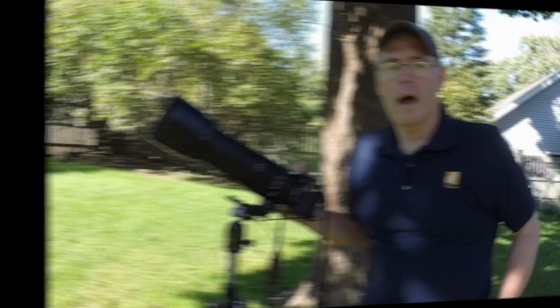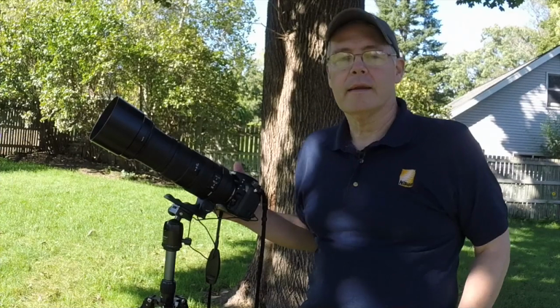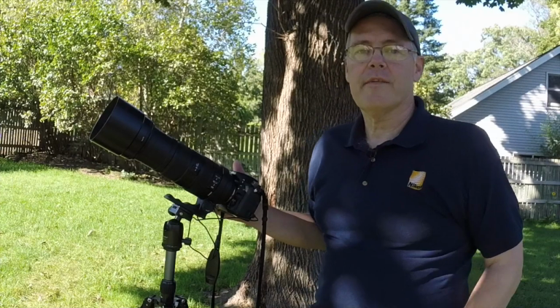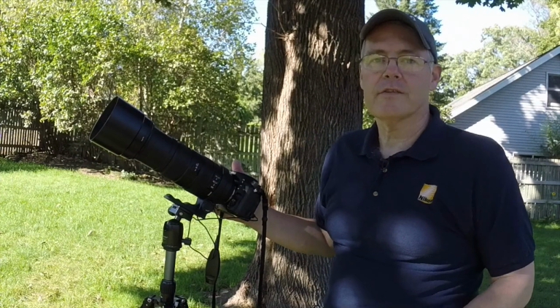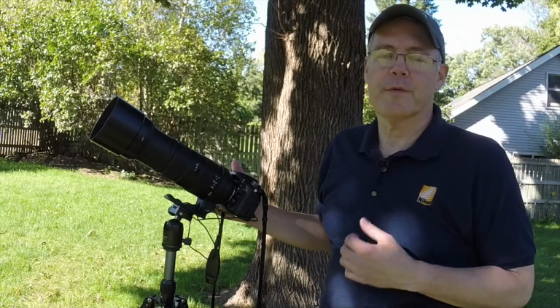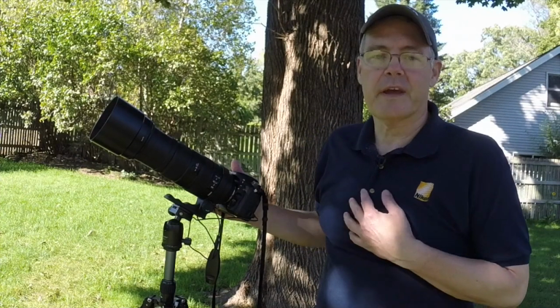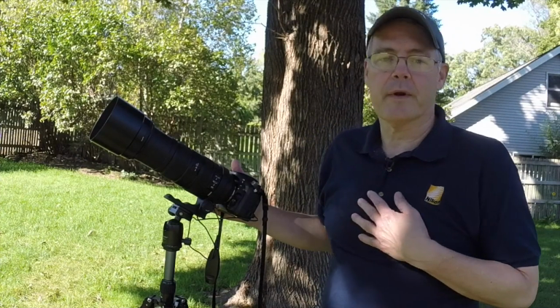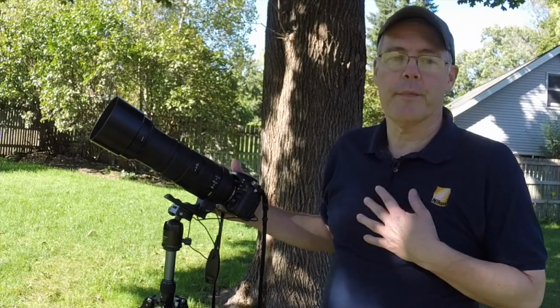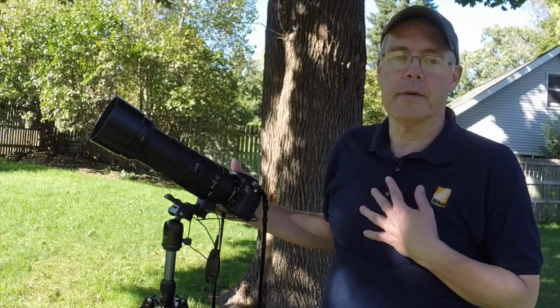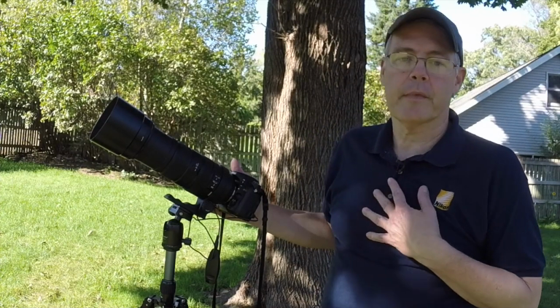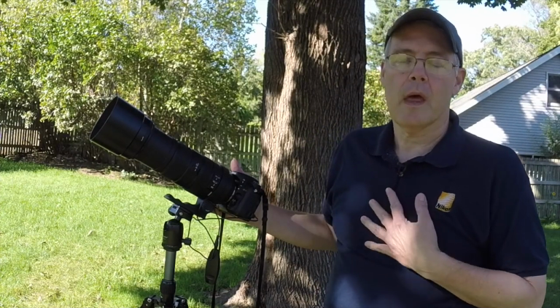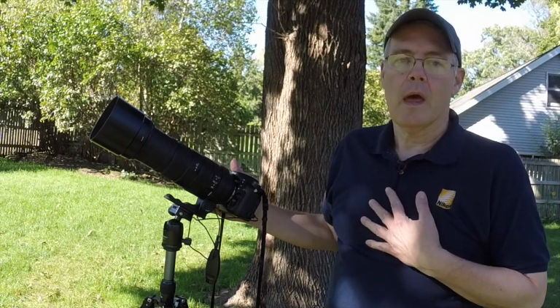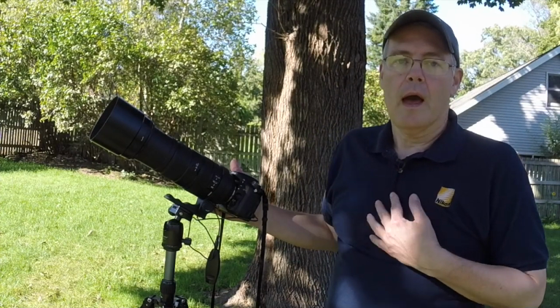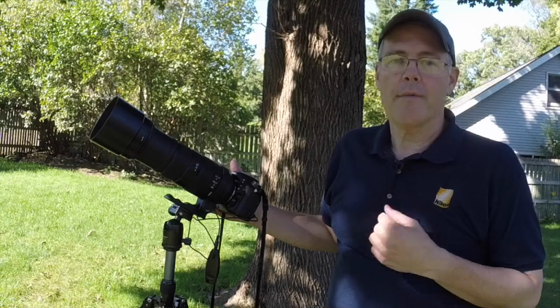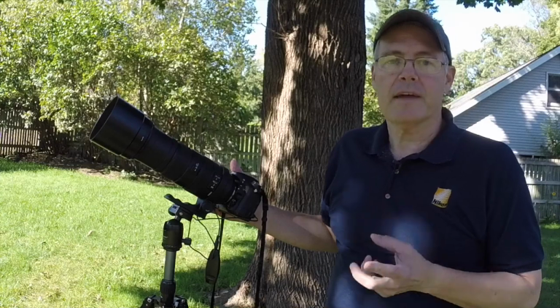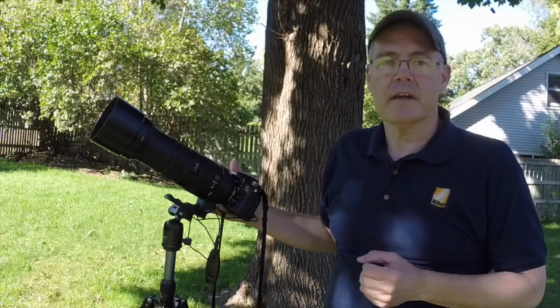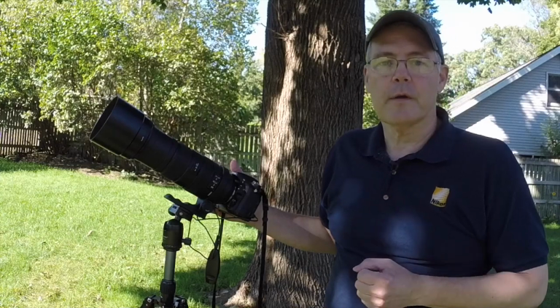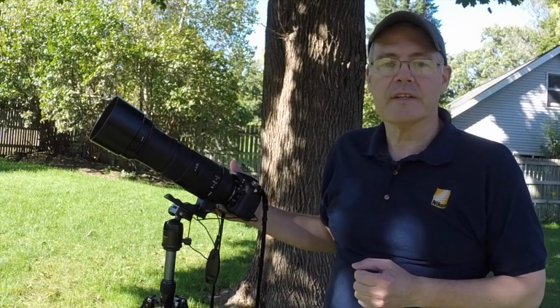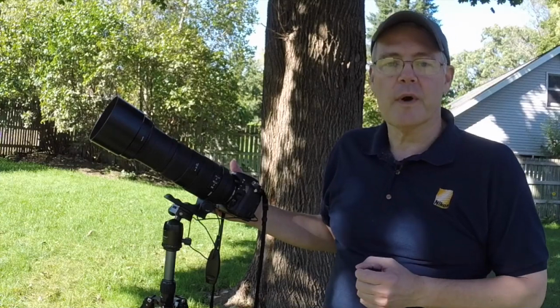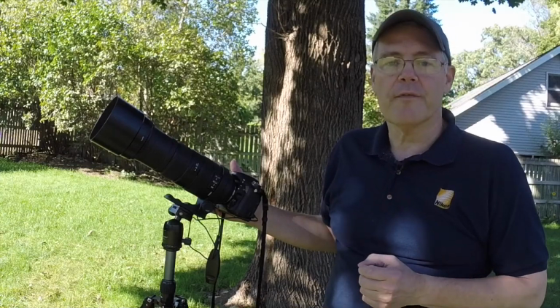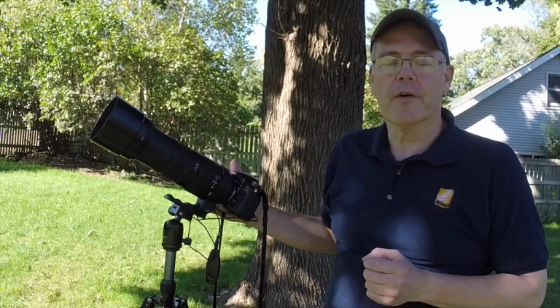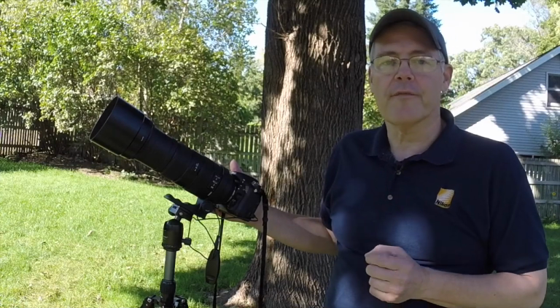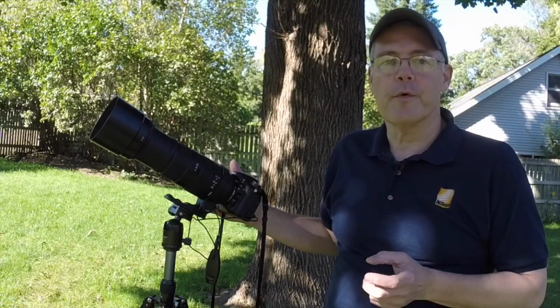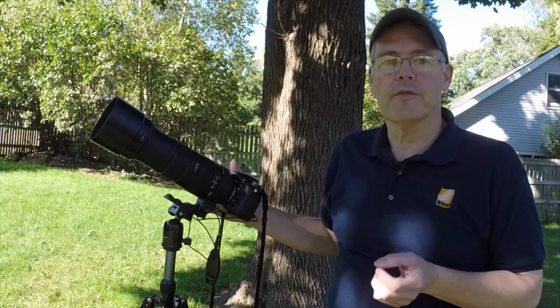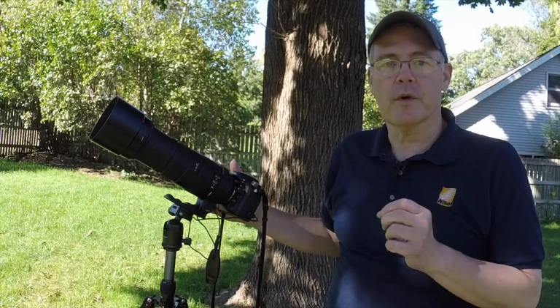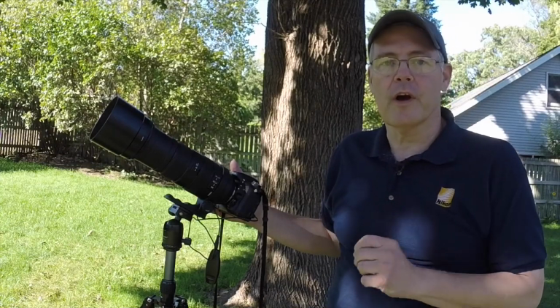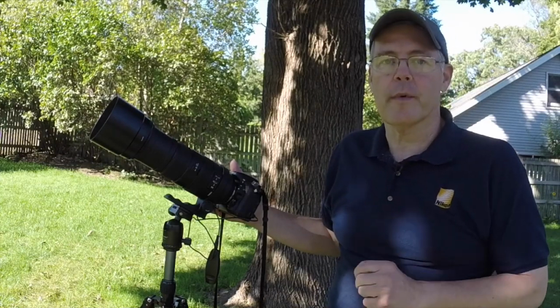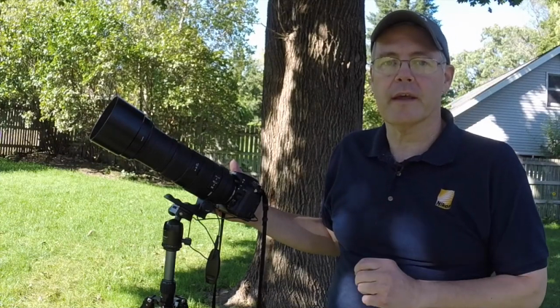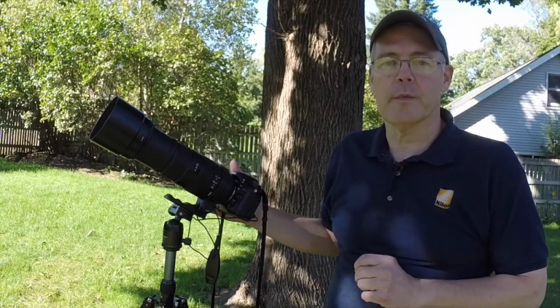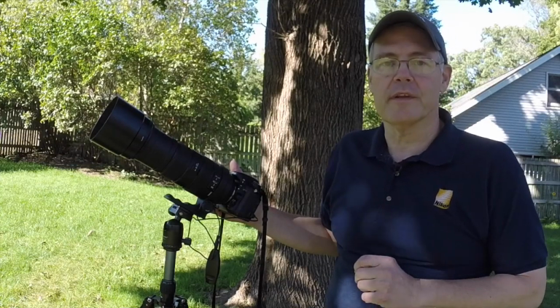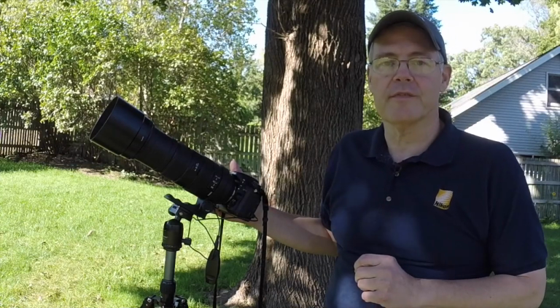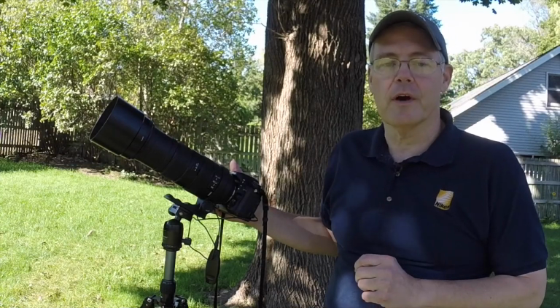Hi, Dave Anderson from The Camera Company. I've been asked lately the best way to photograph the moon, so we're going to talk about that a little bit in this video.